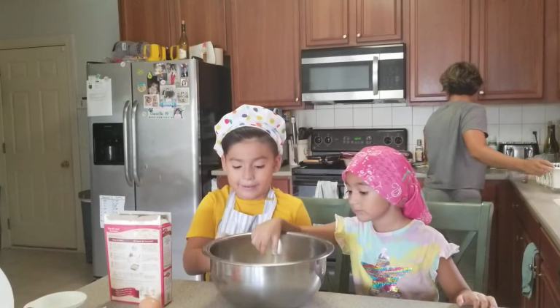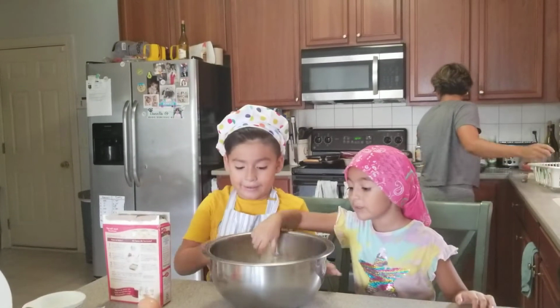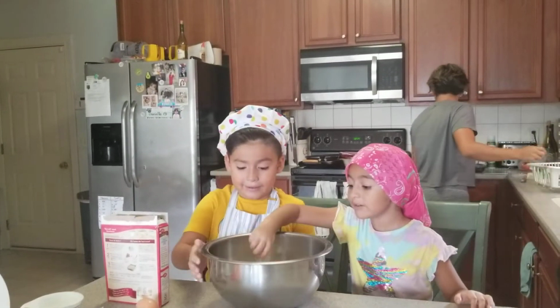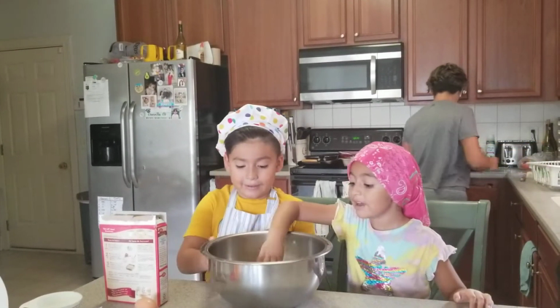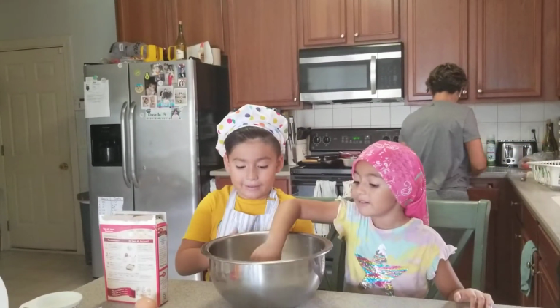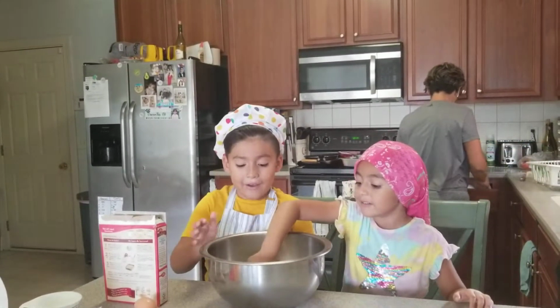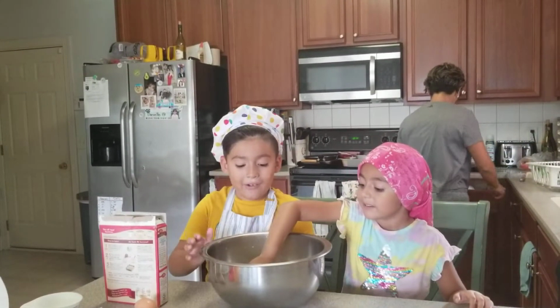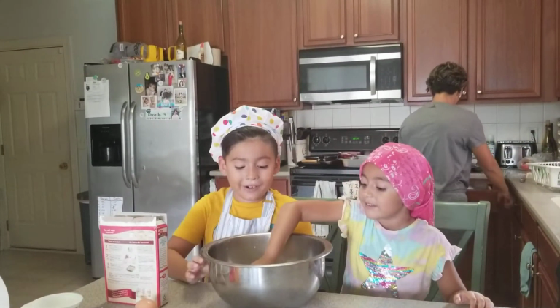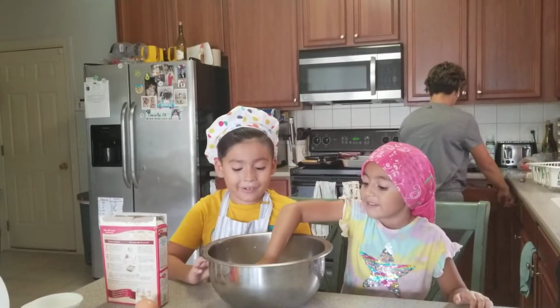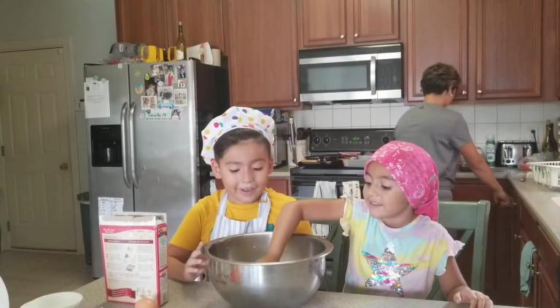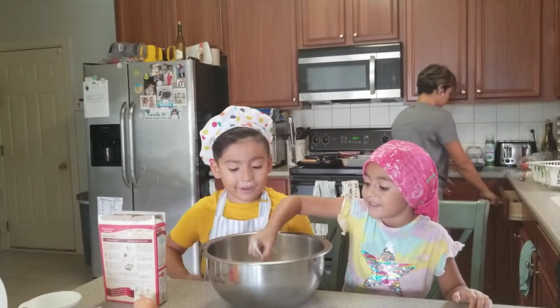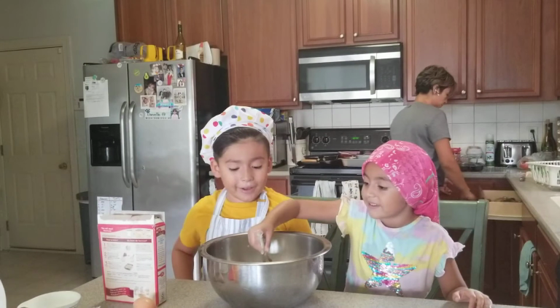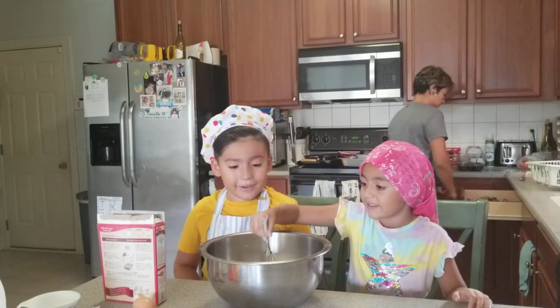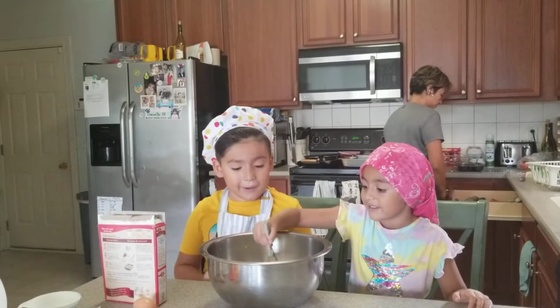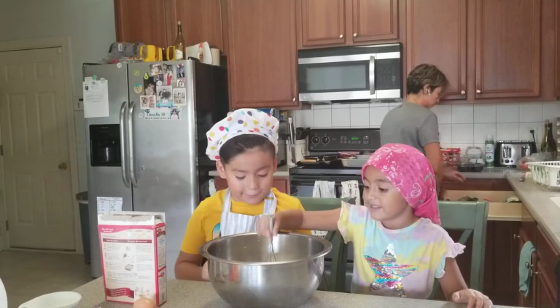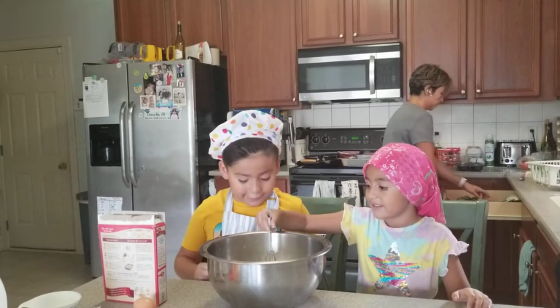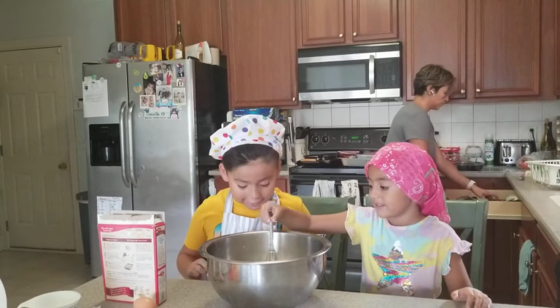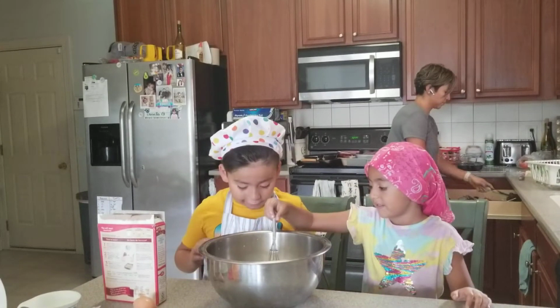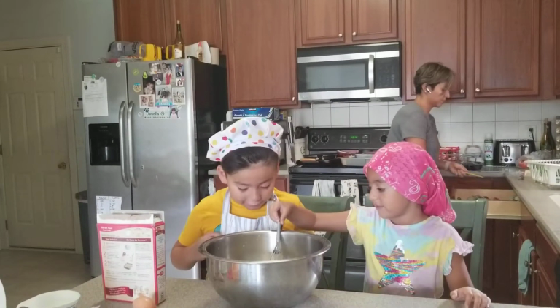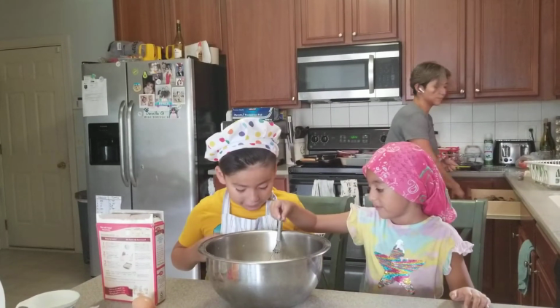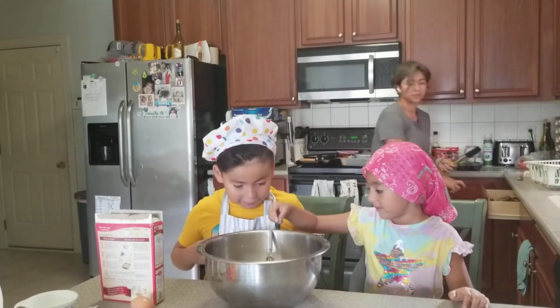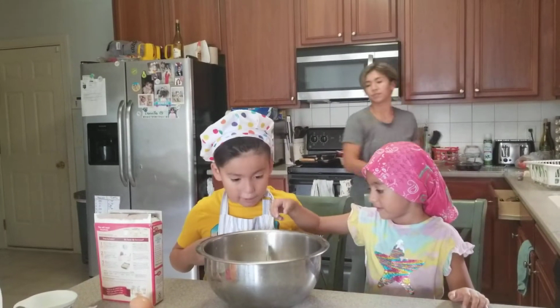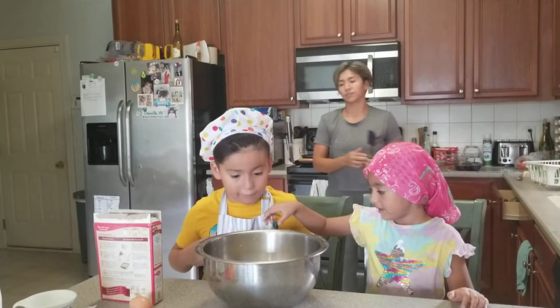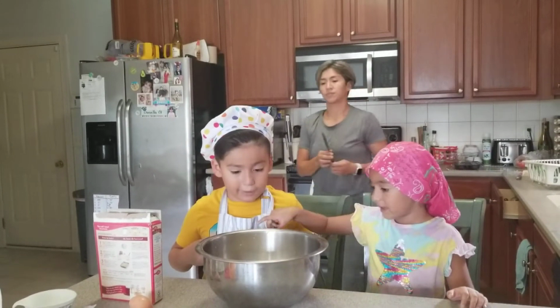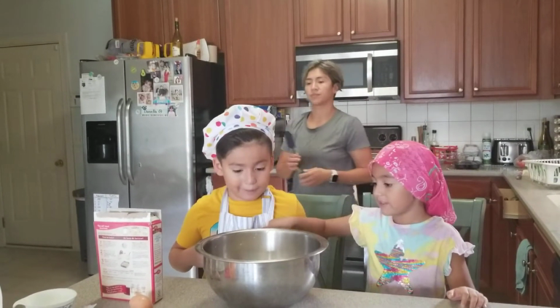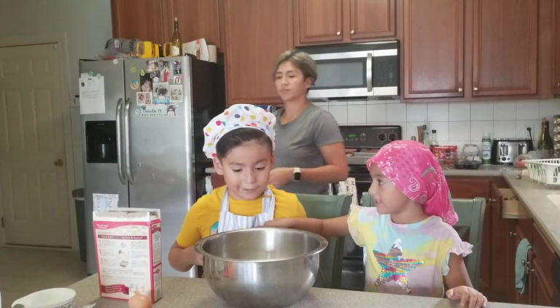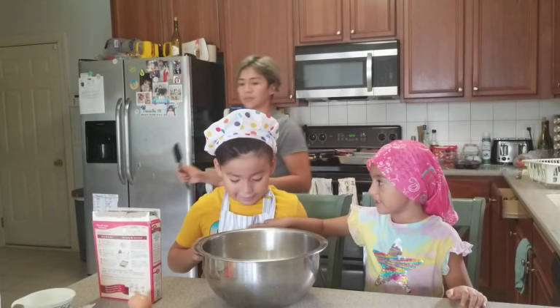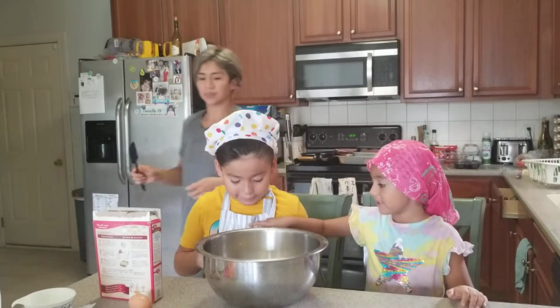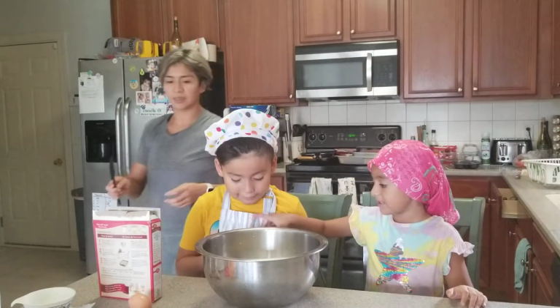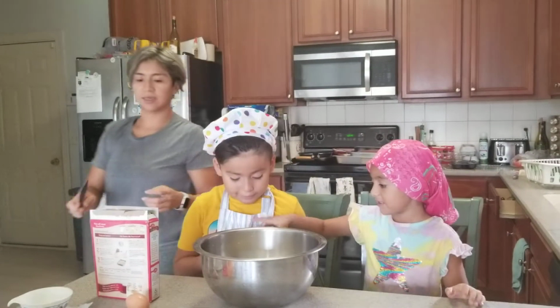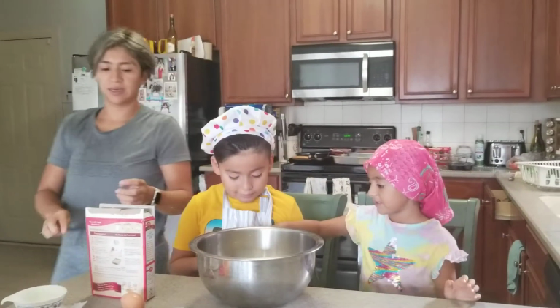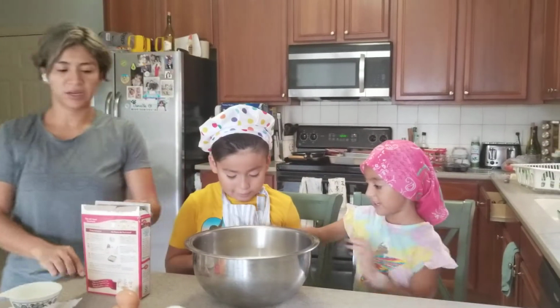Oh no. It's okay. You can wipe your hands off the lid. Like this? Yeah. Okay.